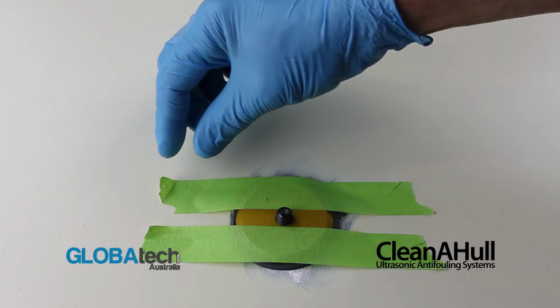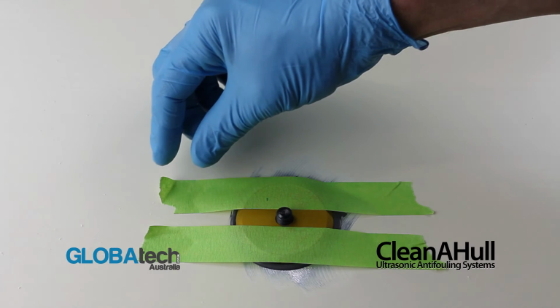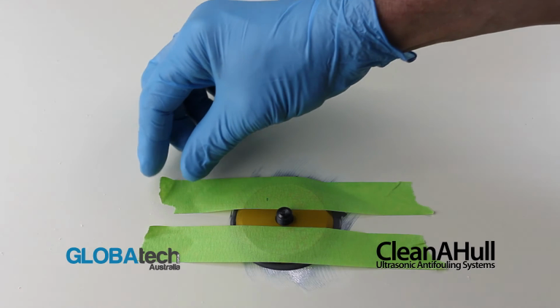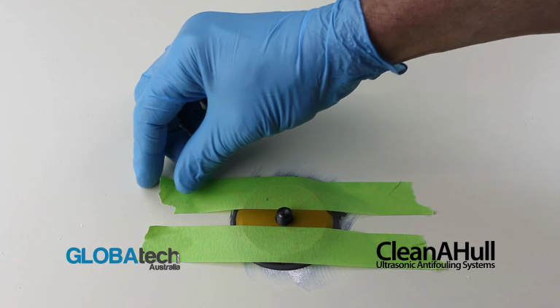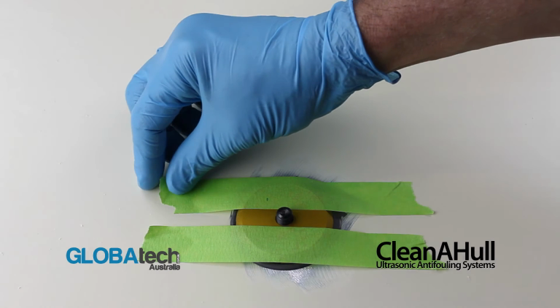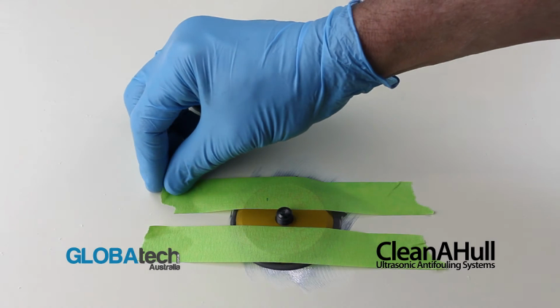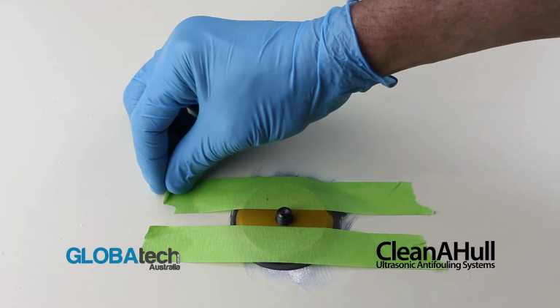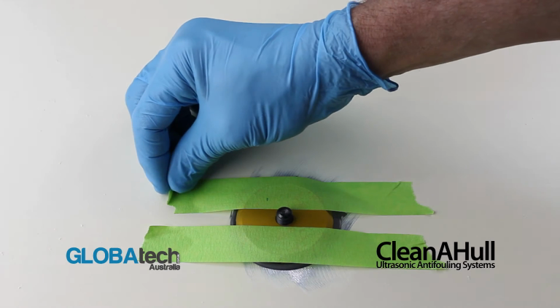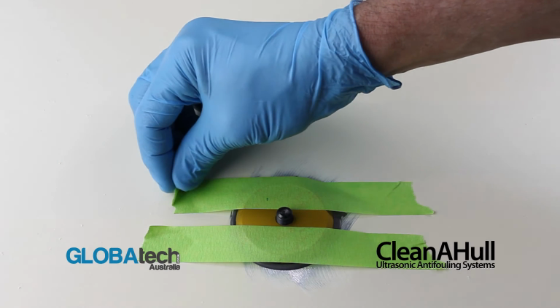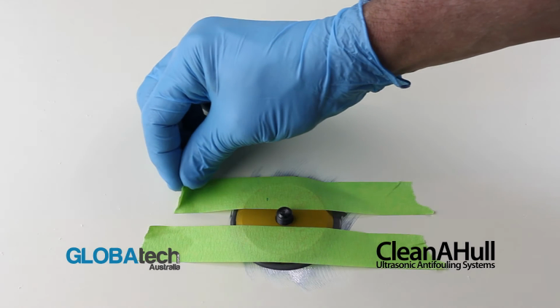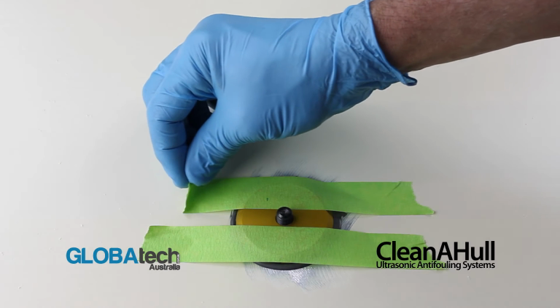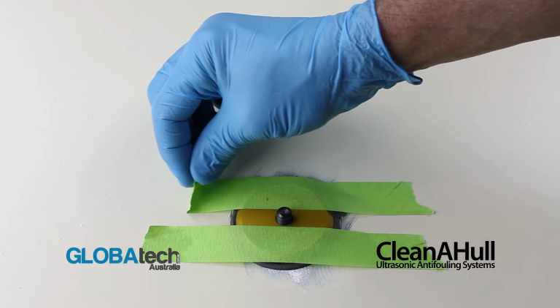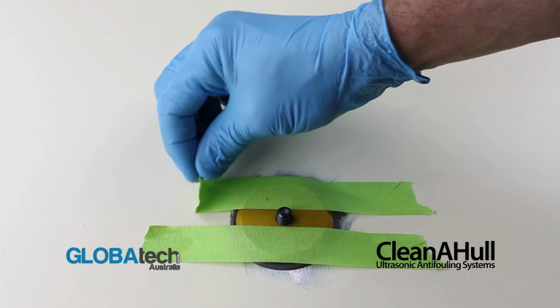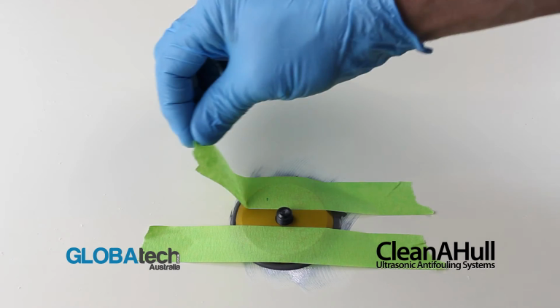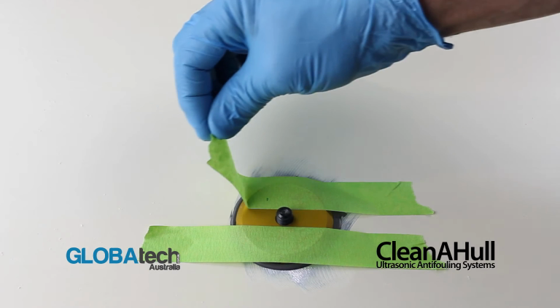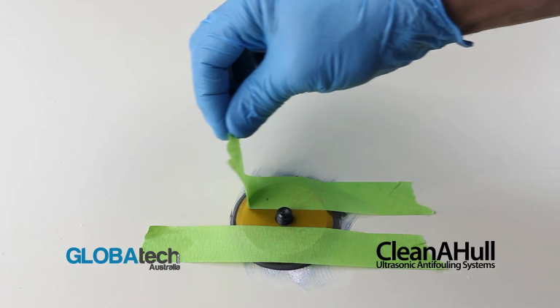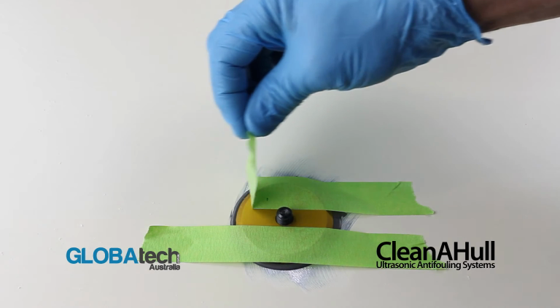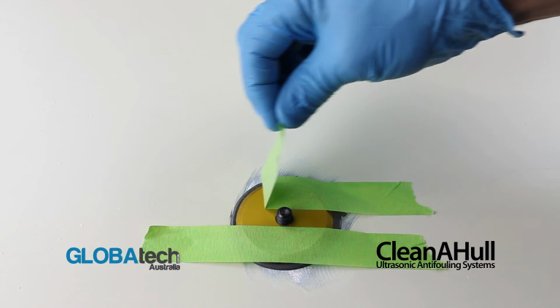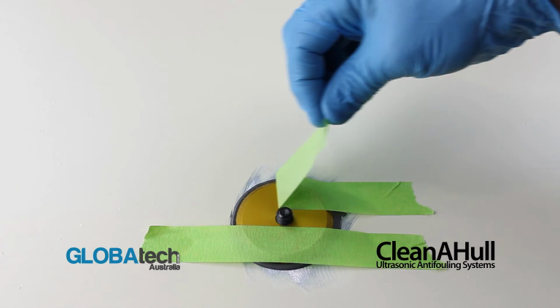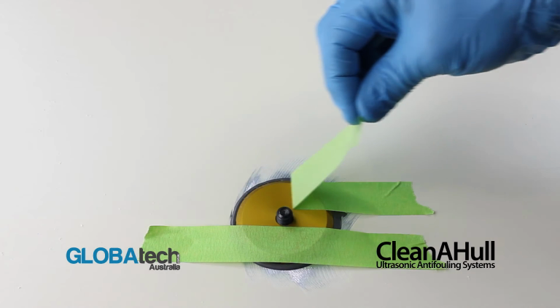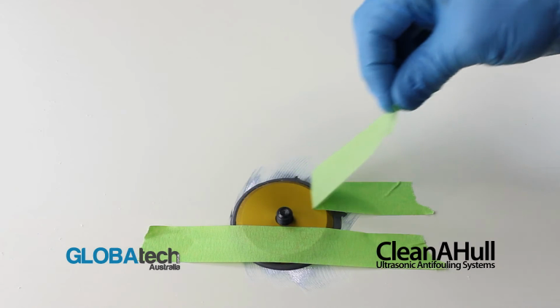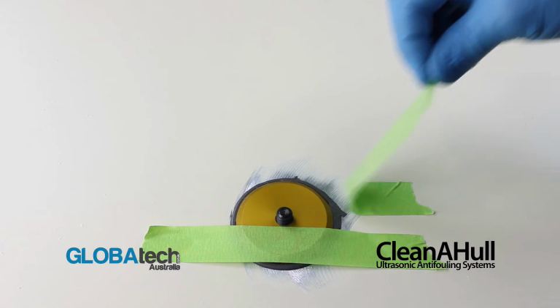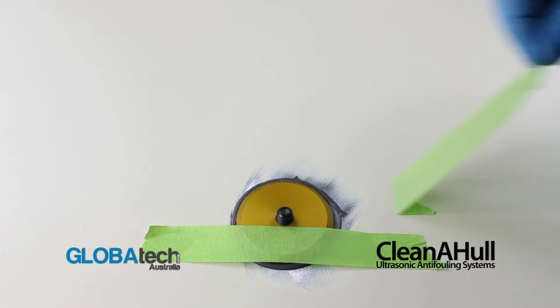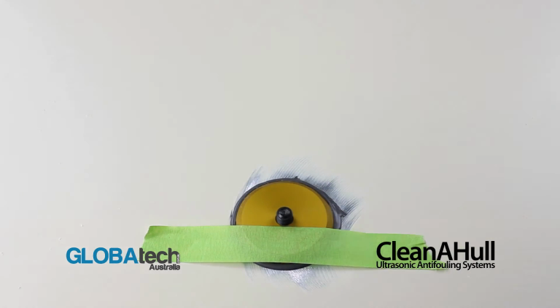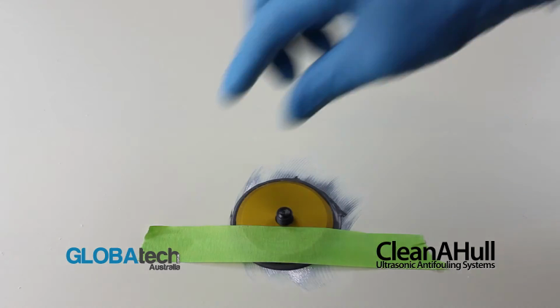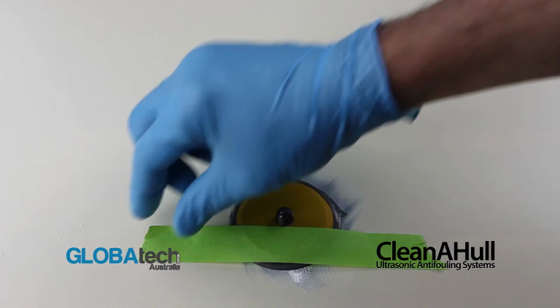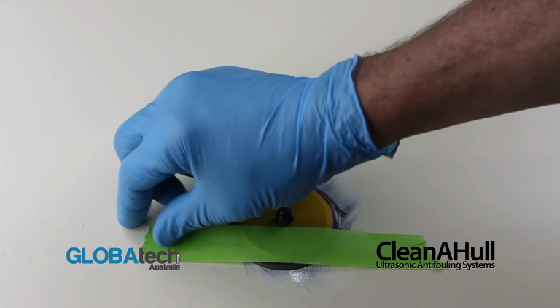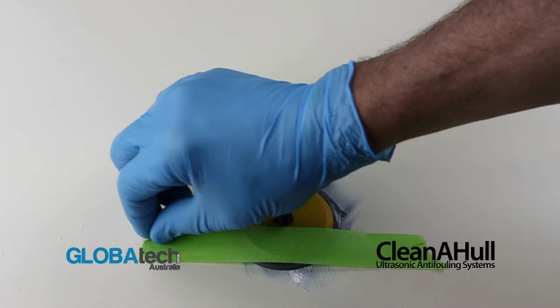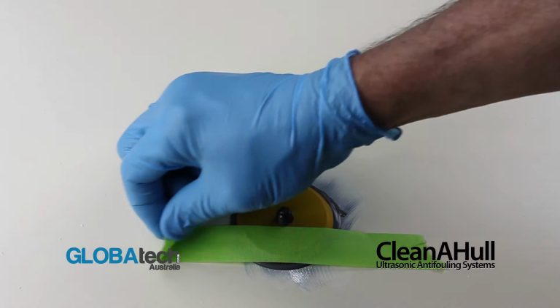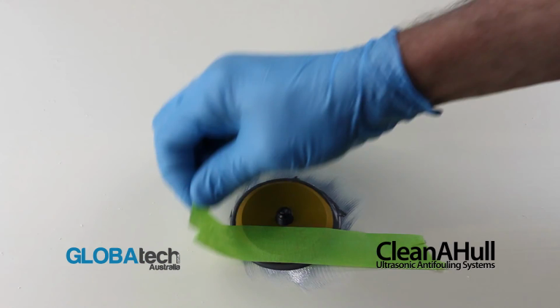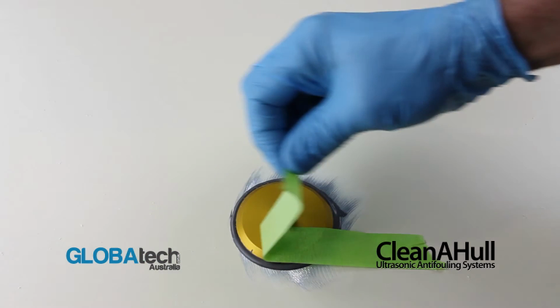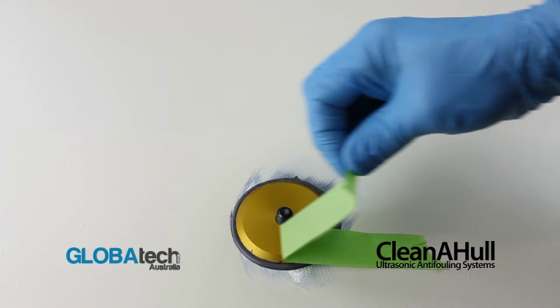After curing, remove tape and clean both surfaces thoroughly with acetone and a clean rag.